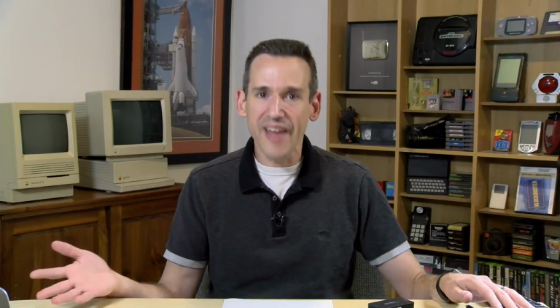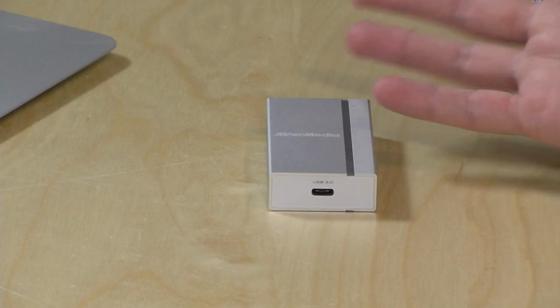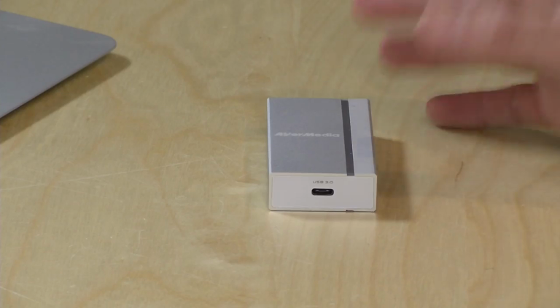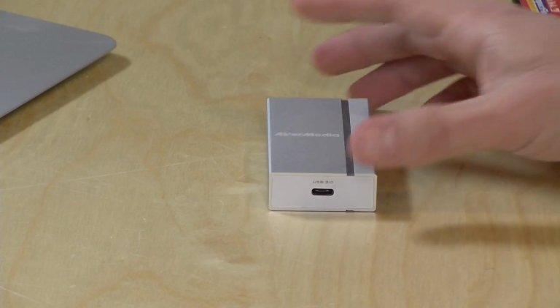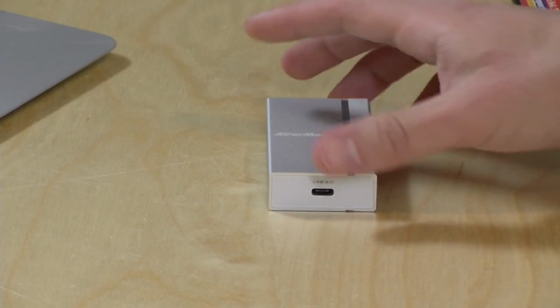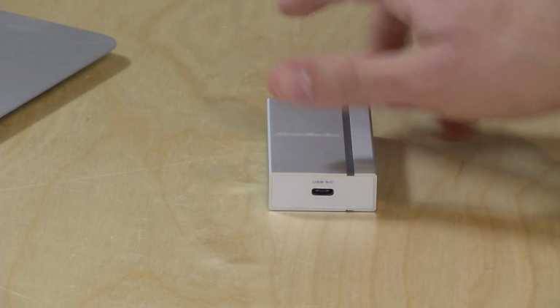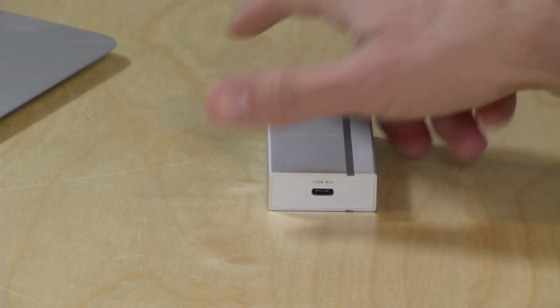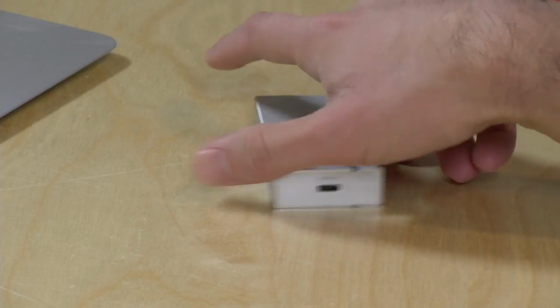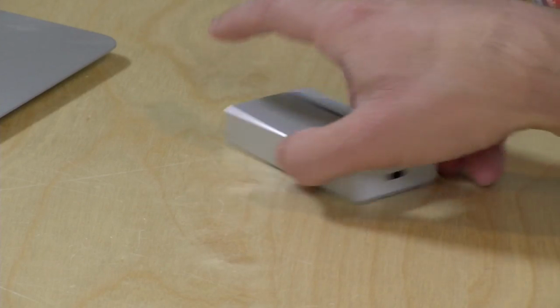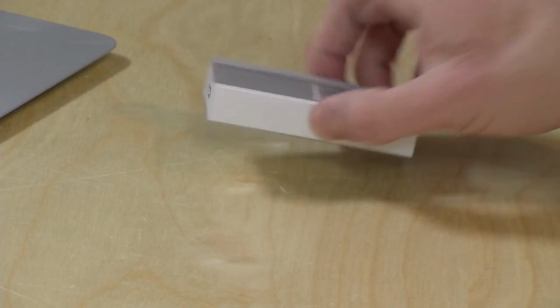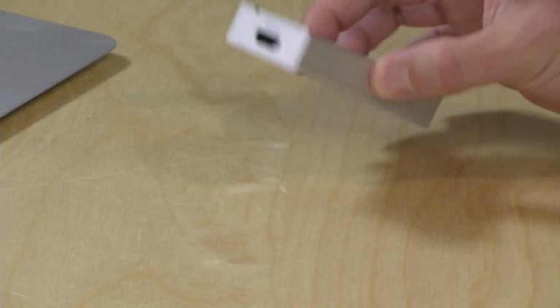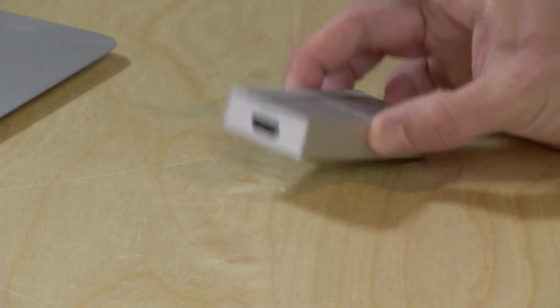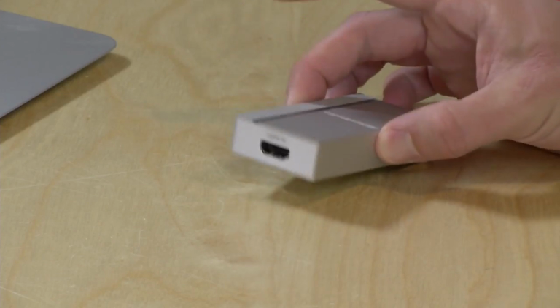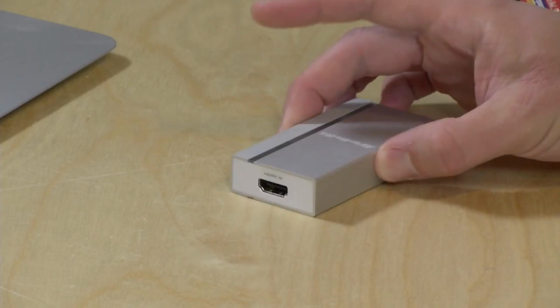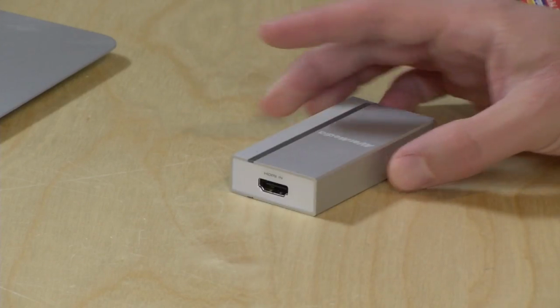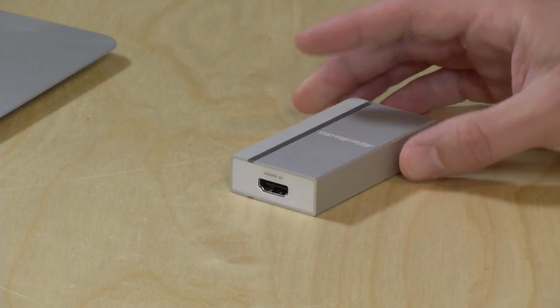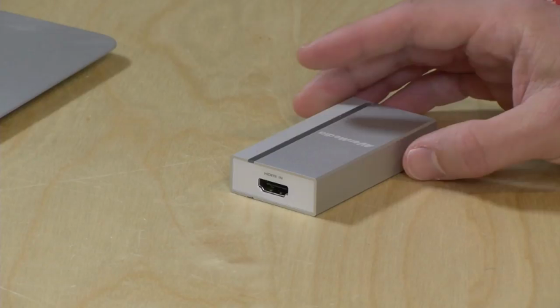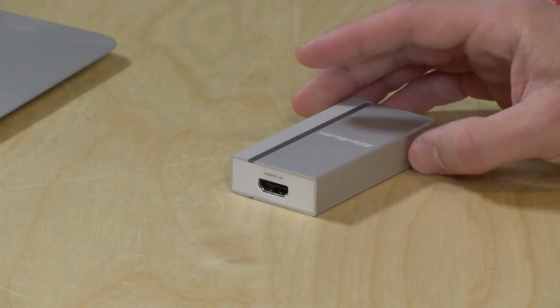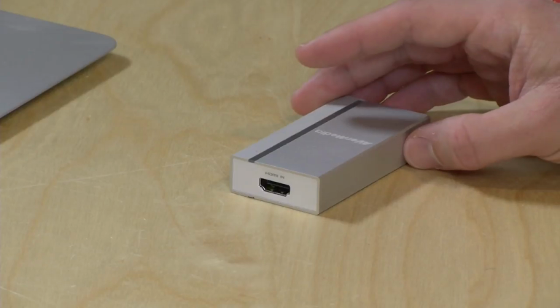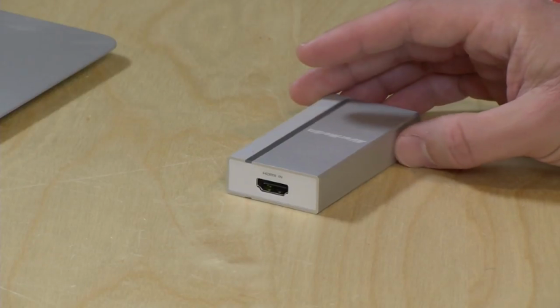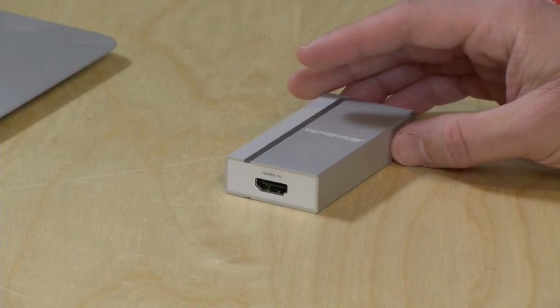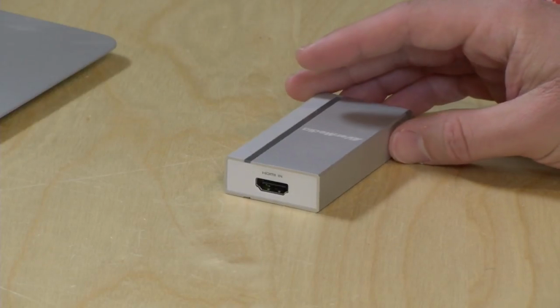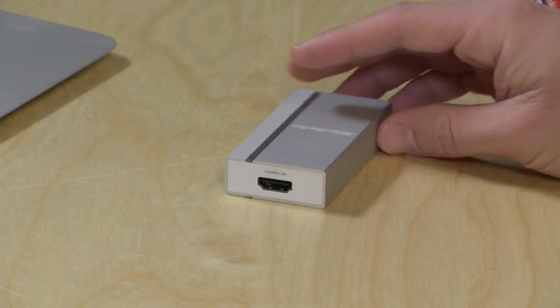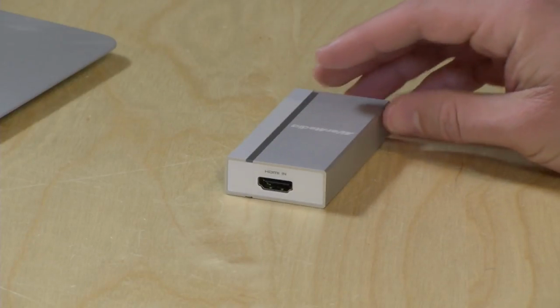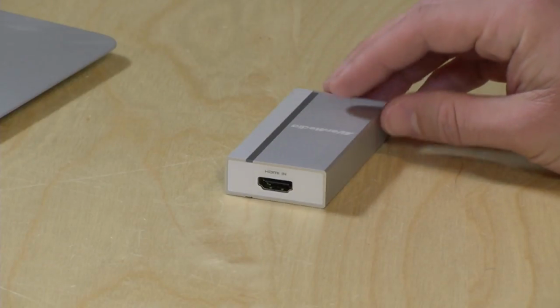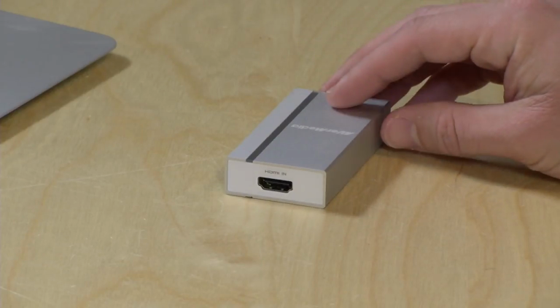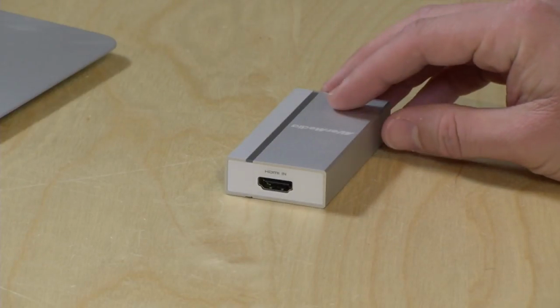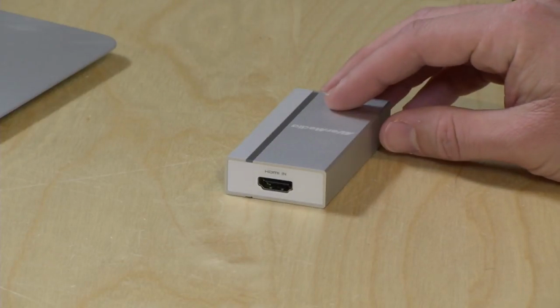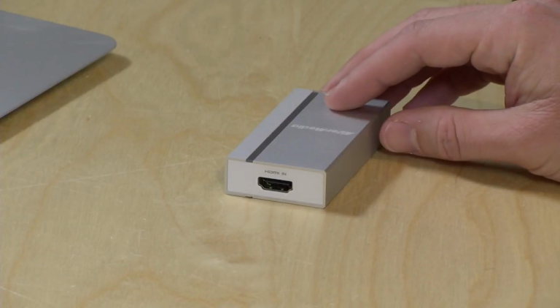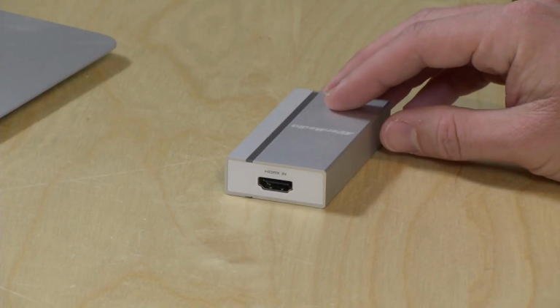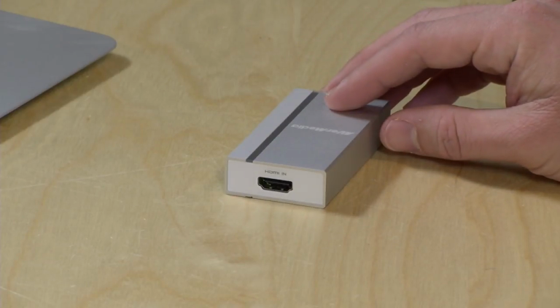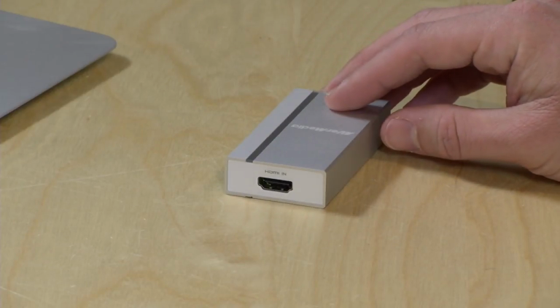Not a big deal — cables are inexpensive and available — but you will need to get another cable if your intention is to plug it into USB-C.